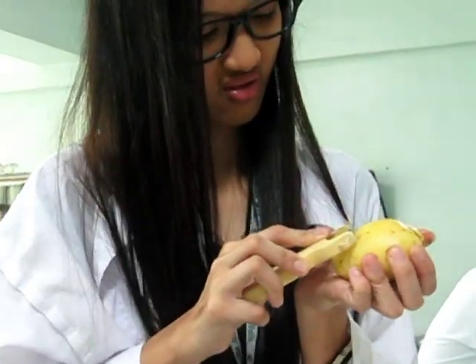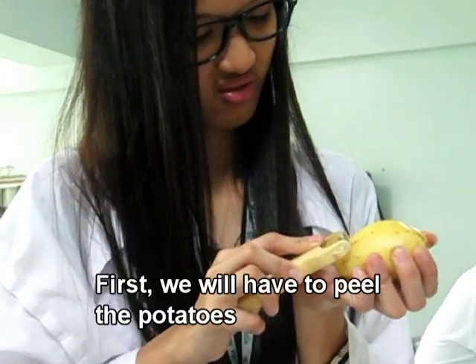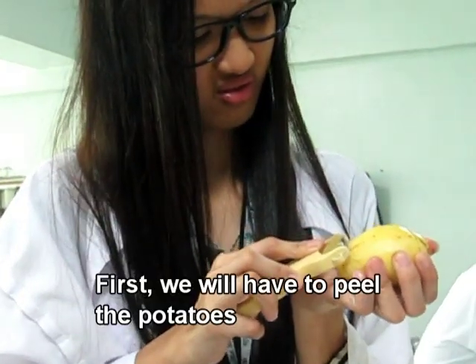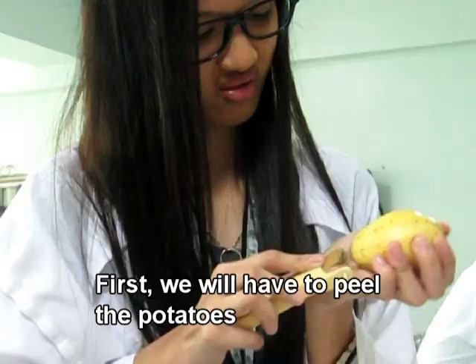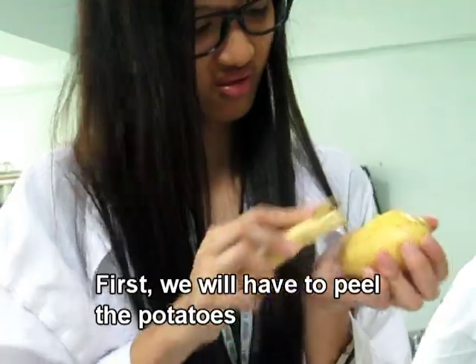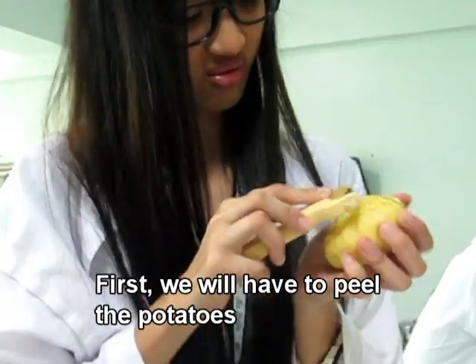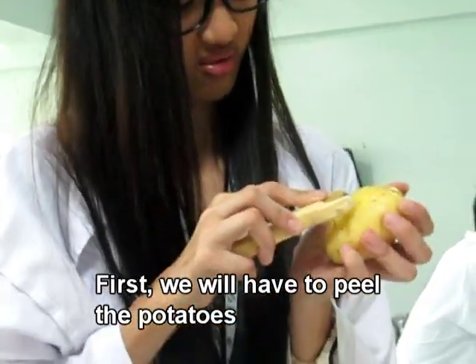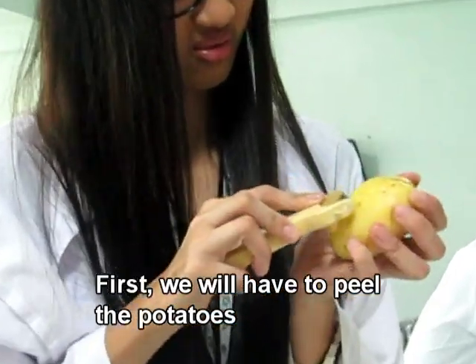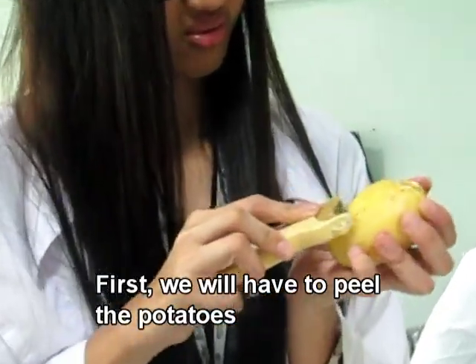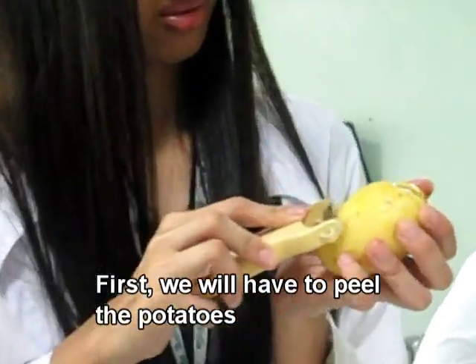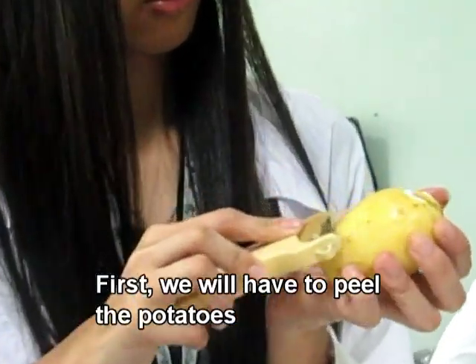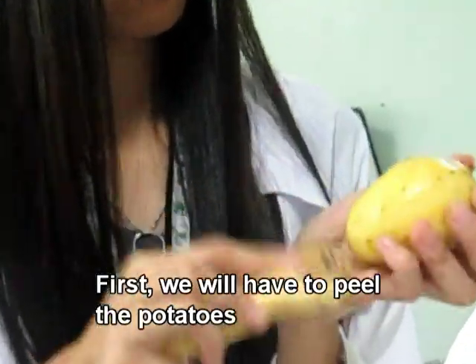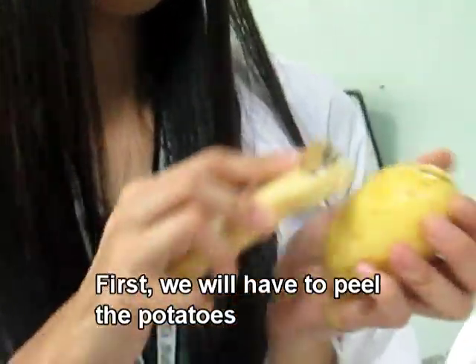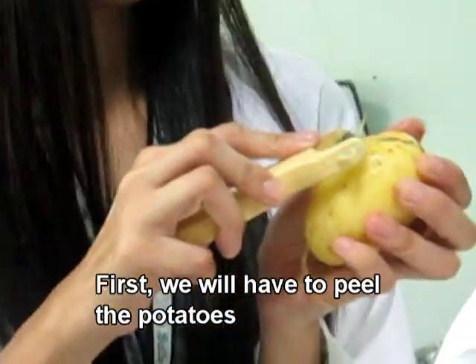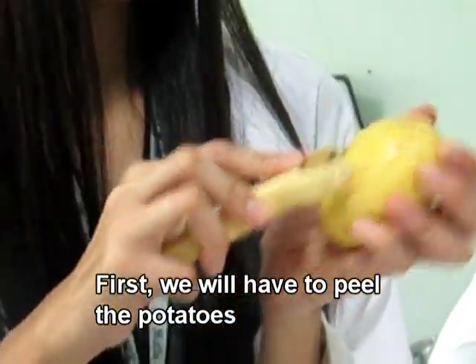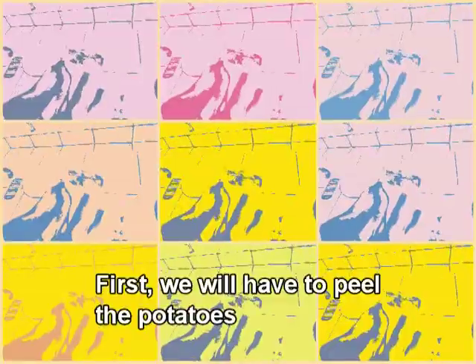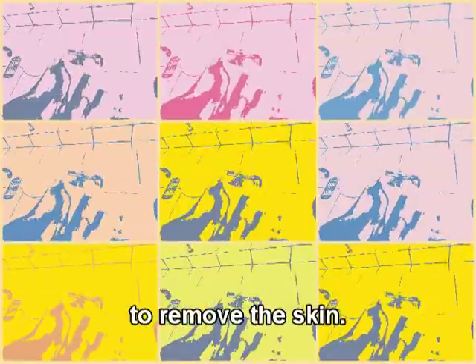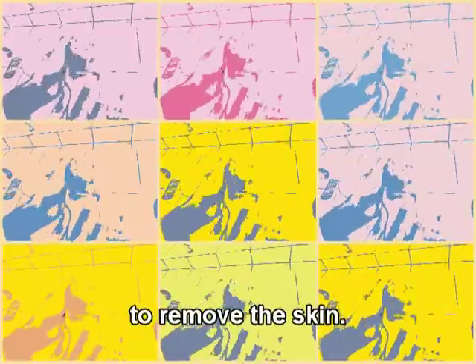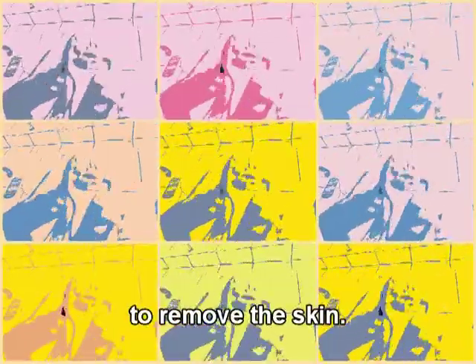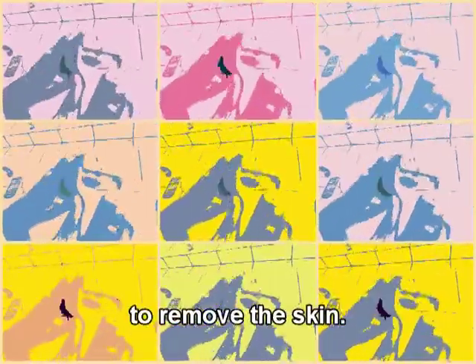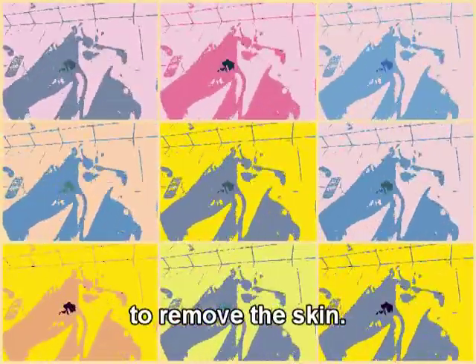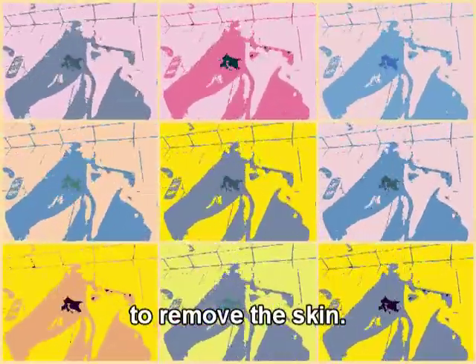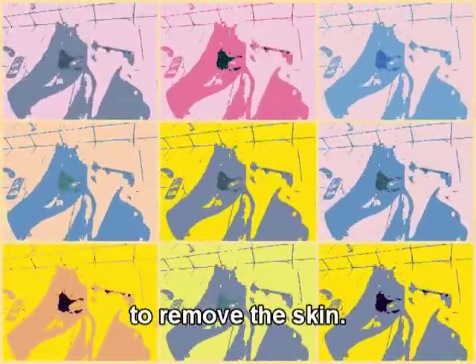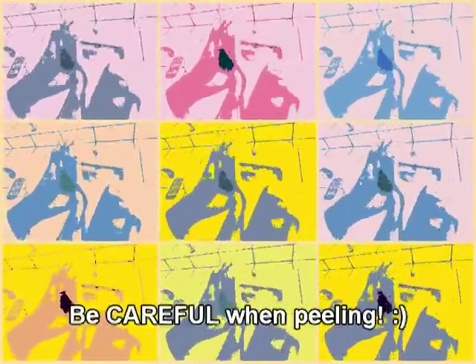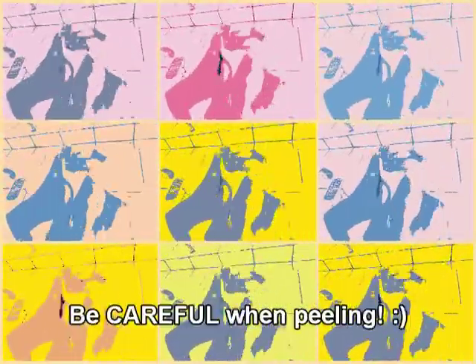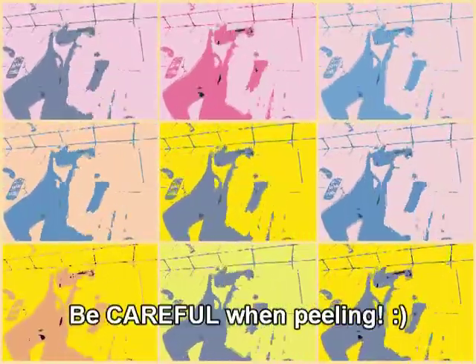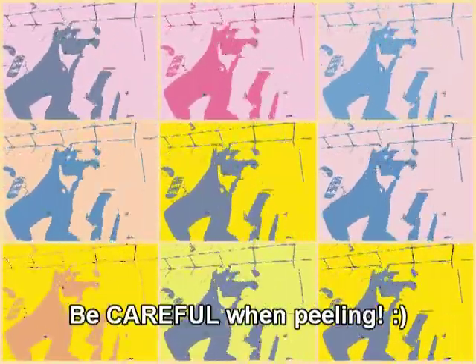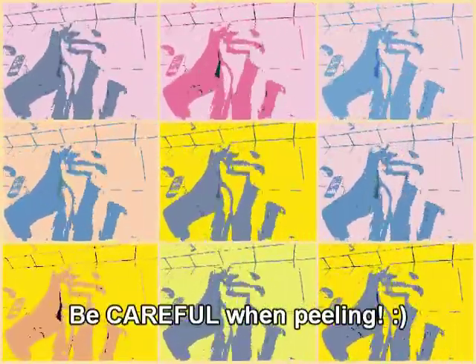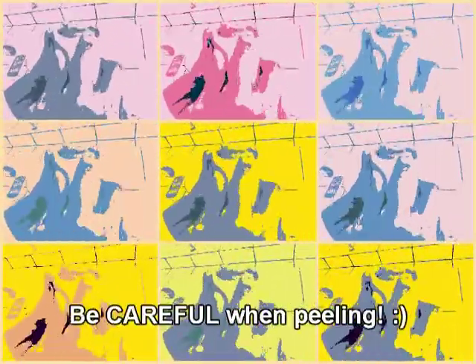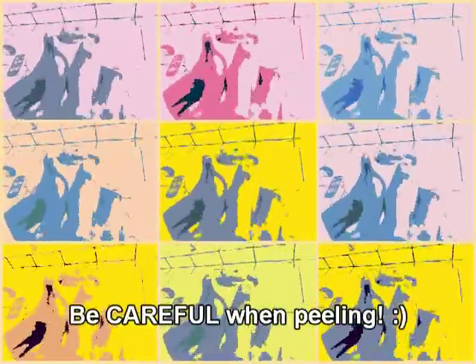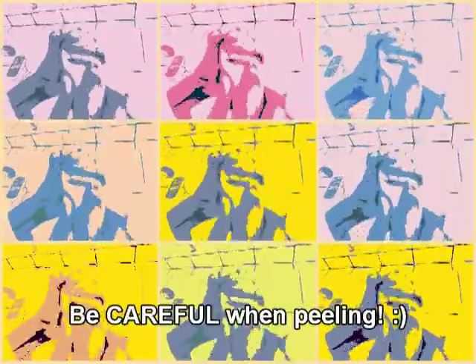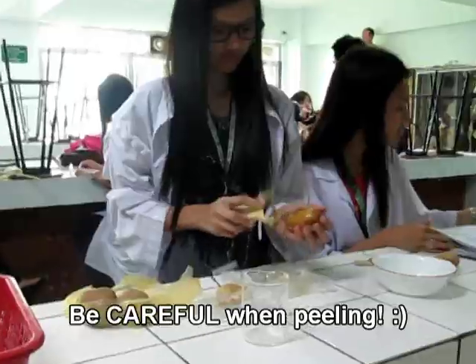First, we will have to peel the potatoes to remove the skin. Be careful when peeling.